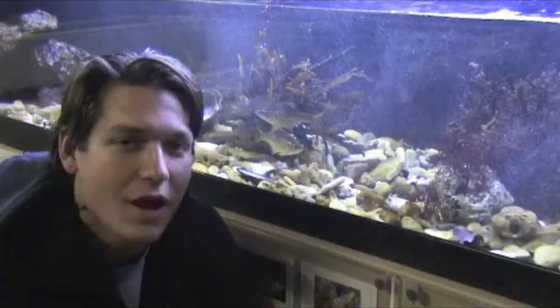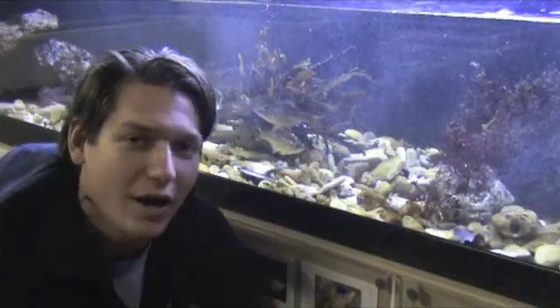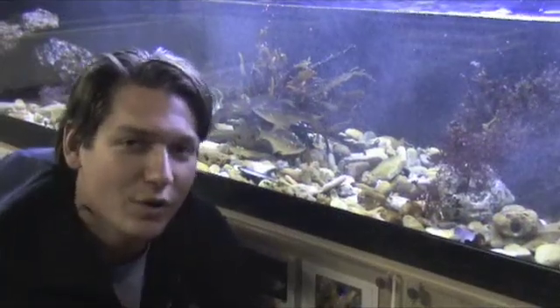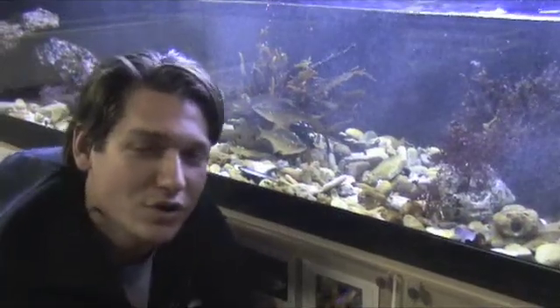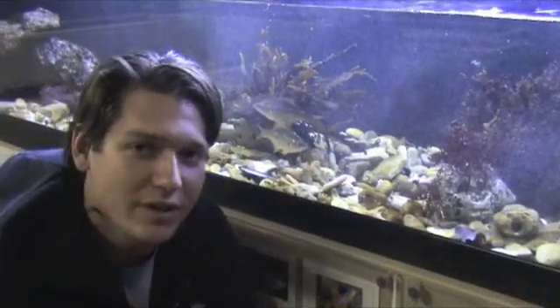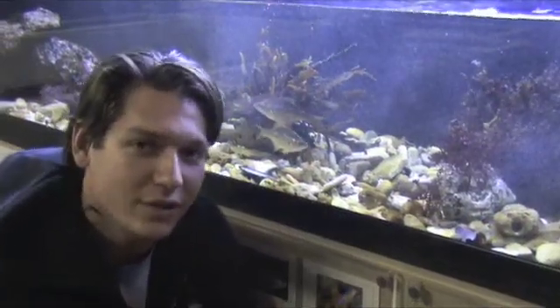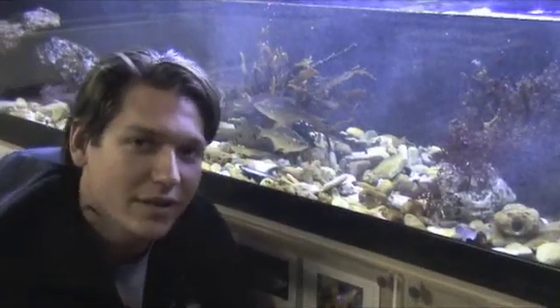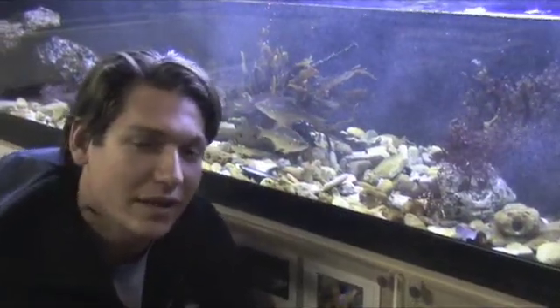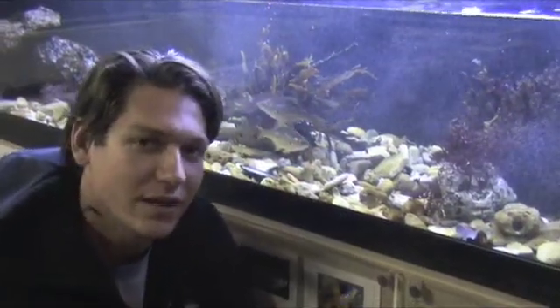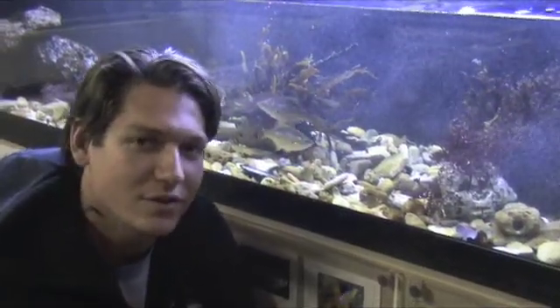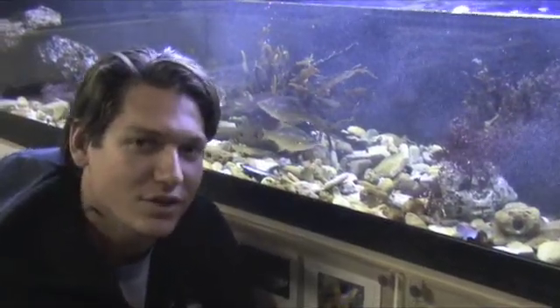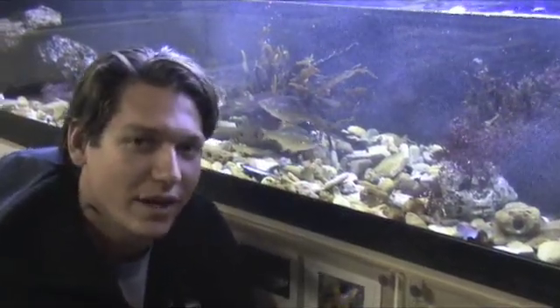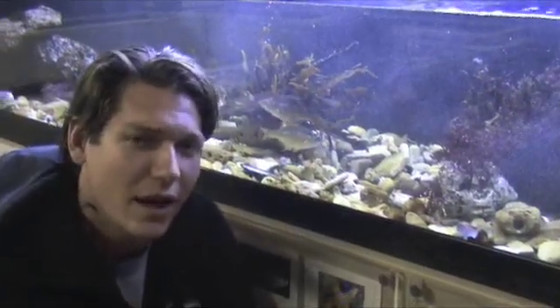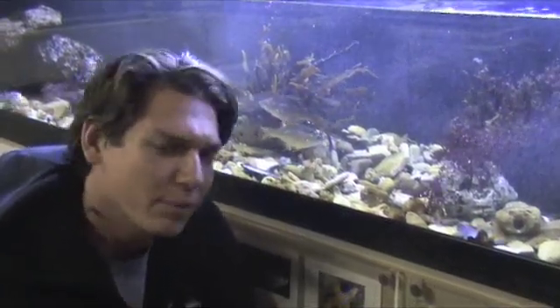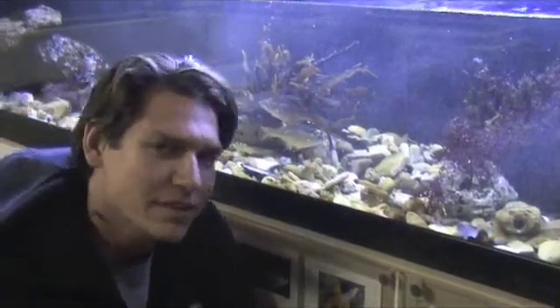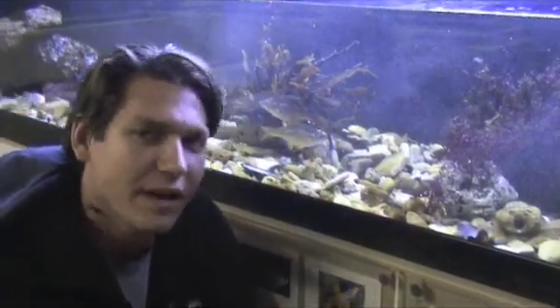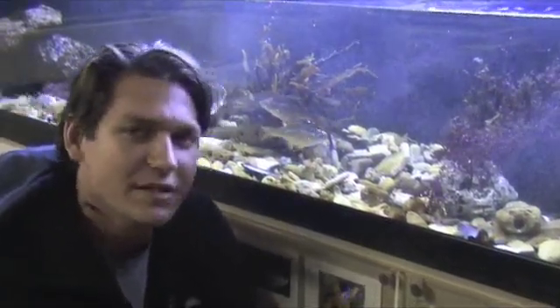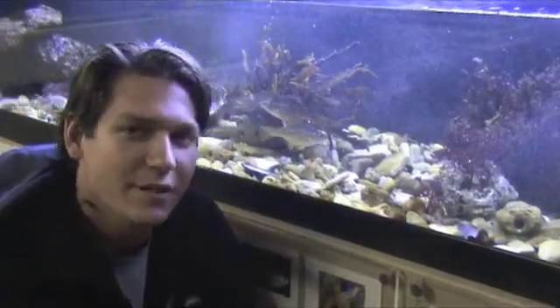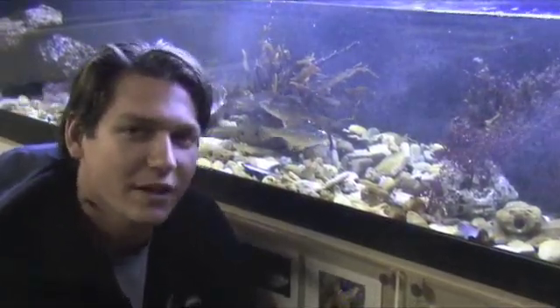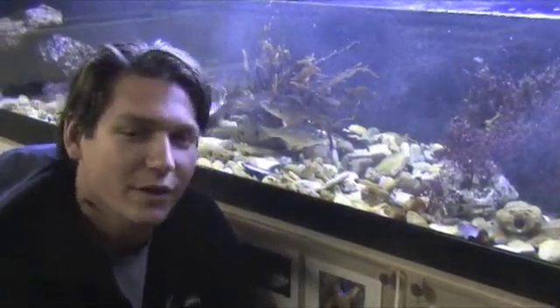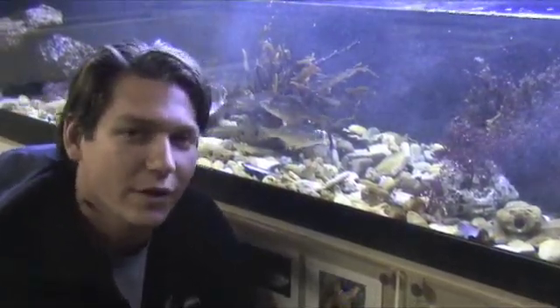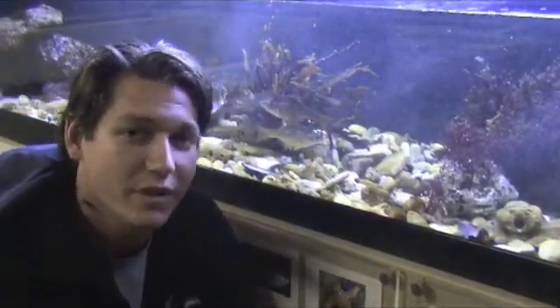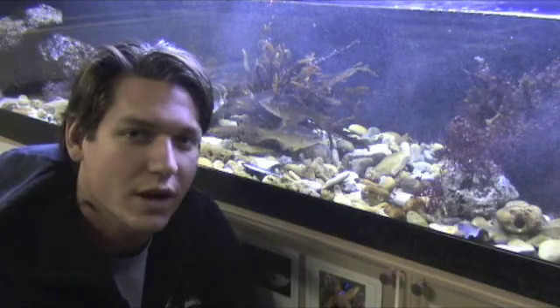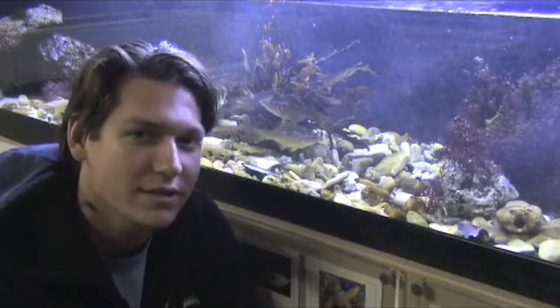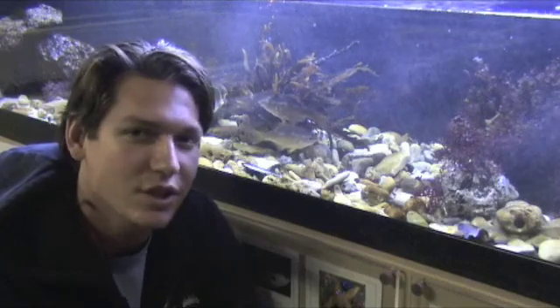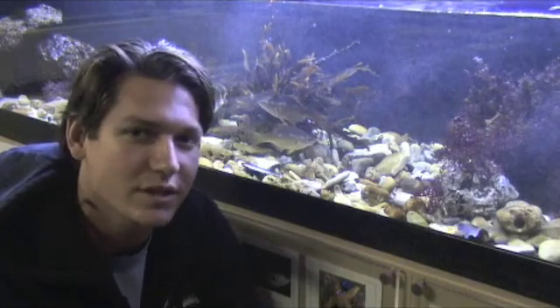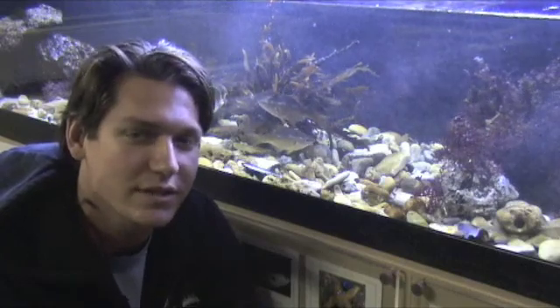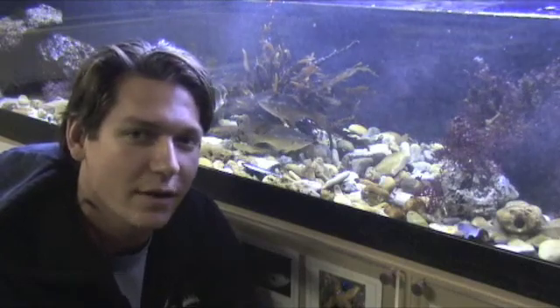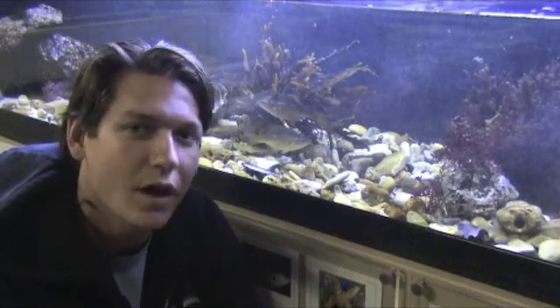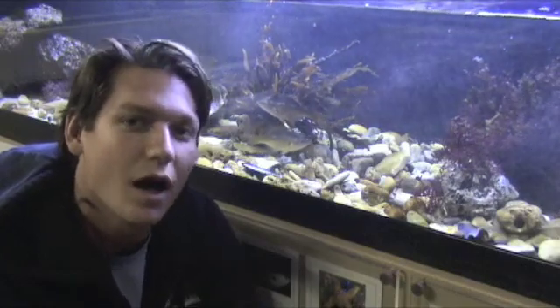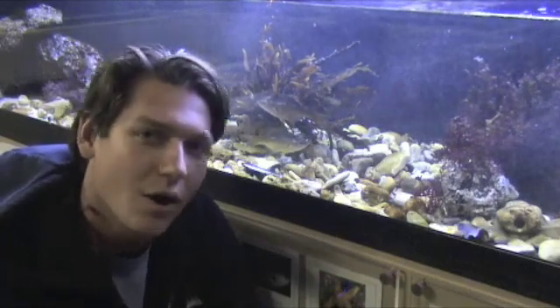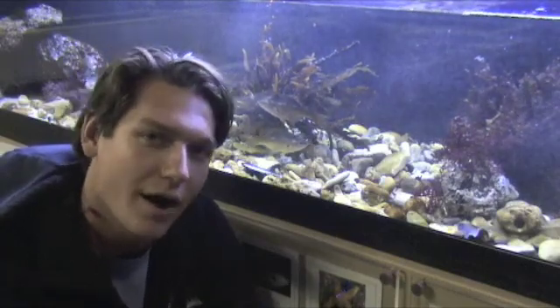I hope you enjoyed this look into the intertidal surge tank. Please come down to the Santa Monica Pier Aquarium, because we are constantly changing things up. Aloha.